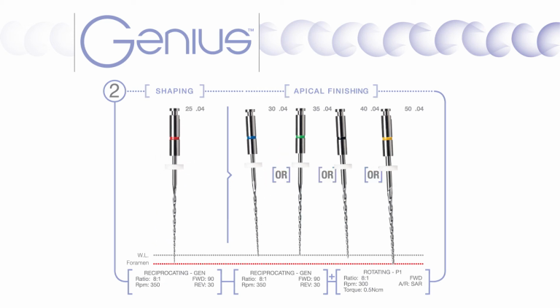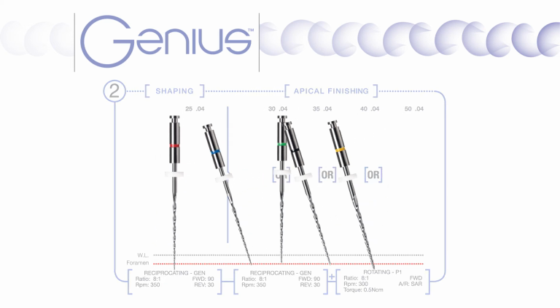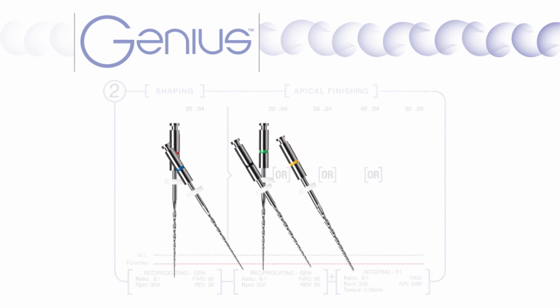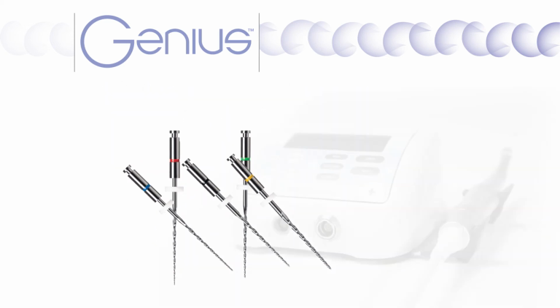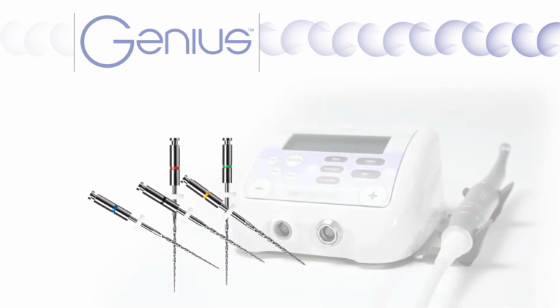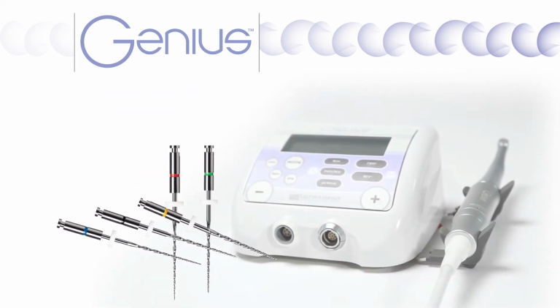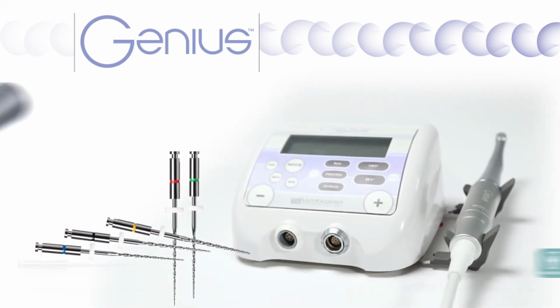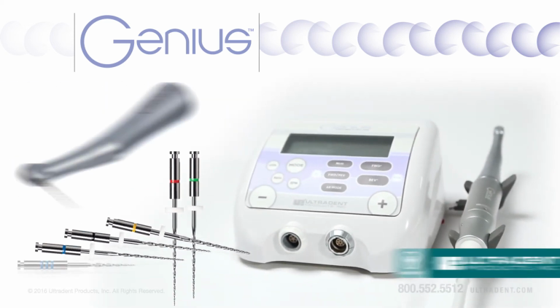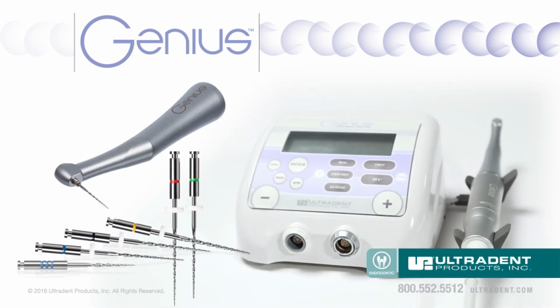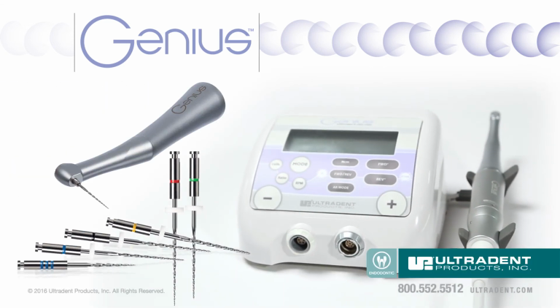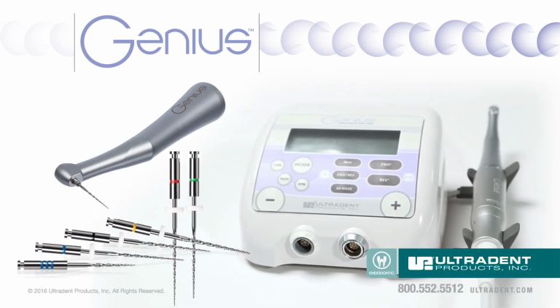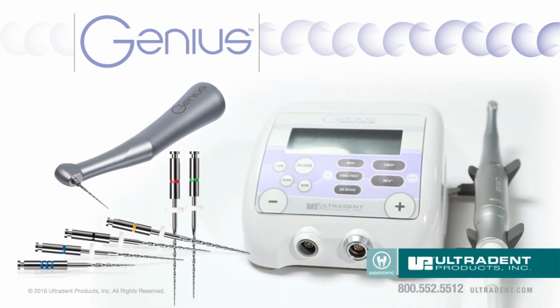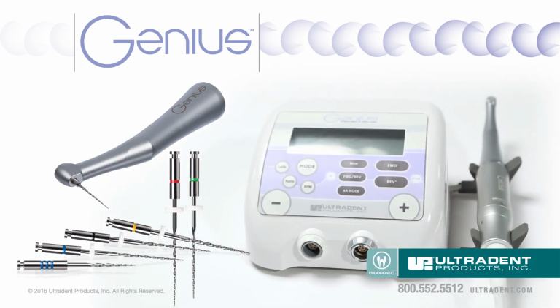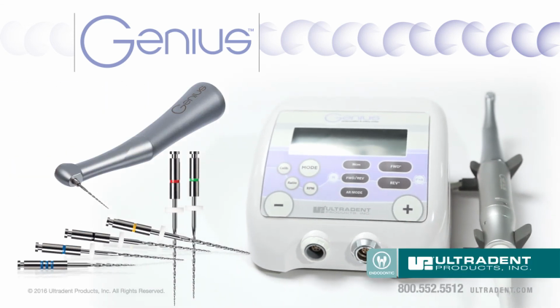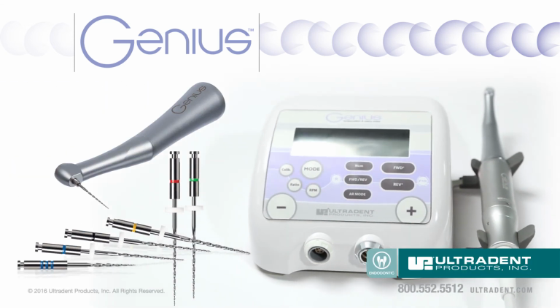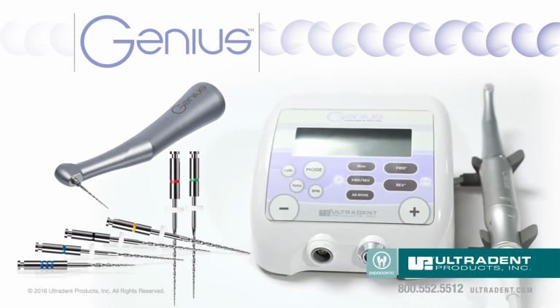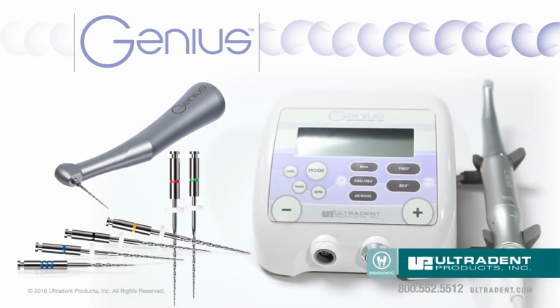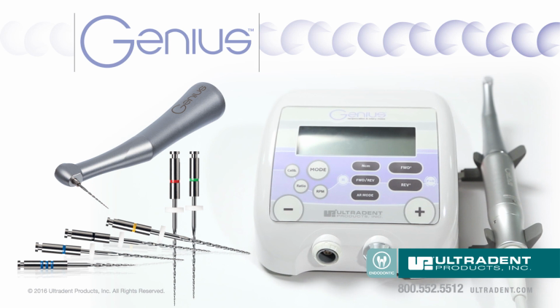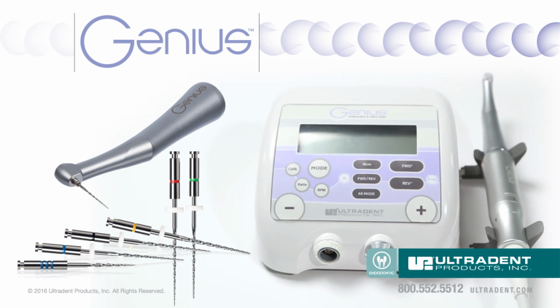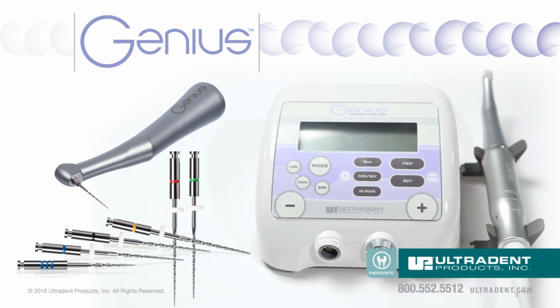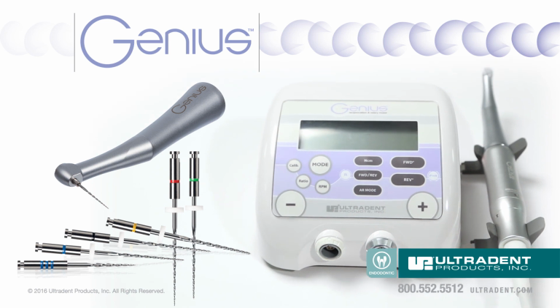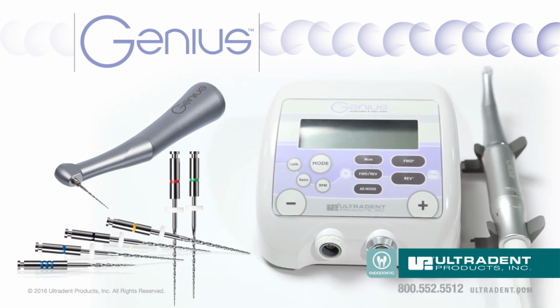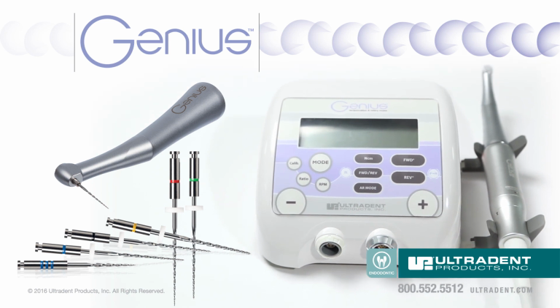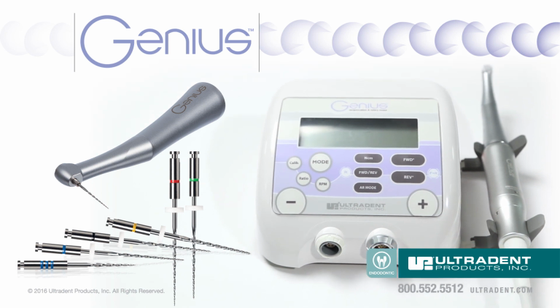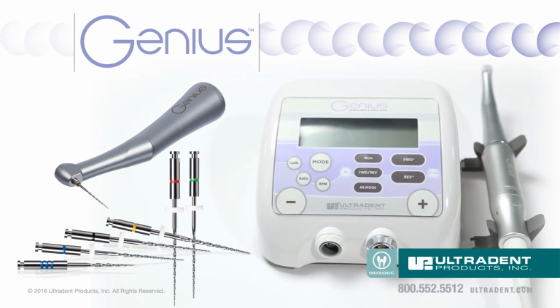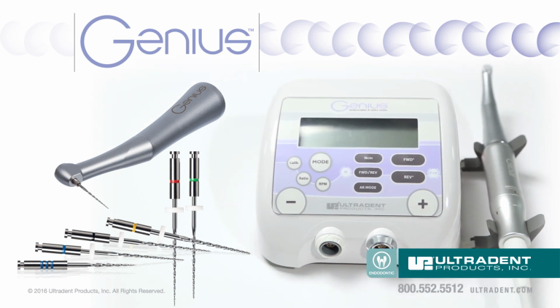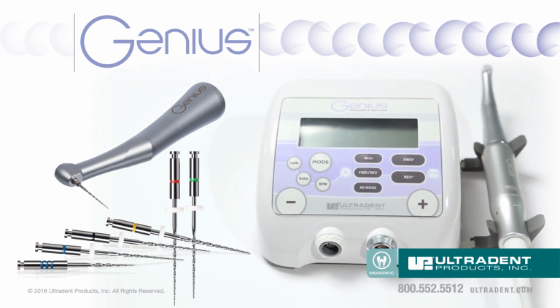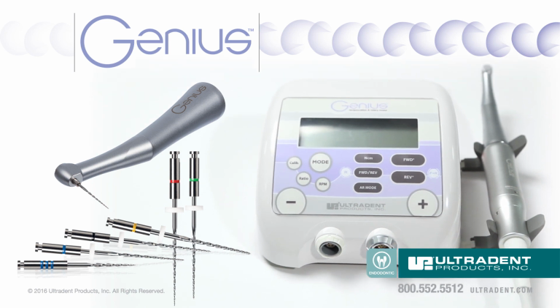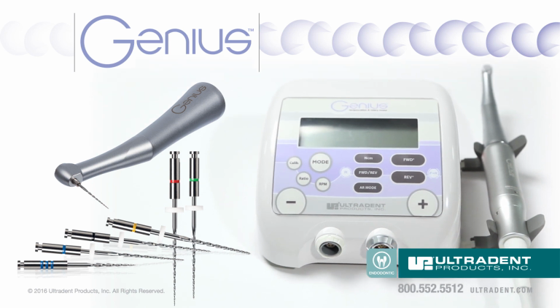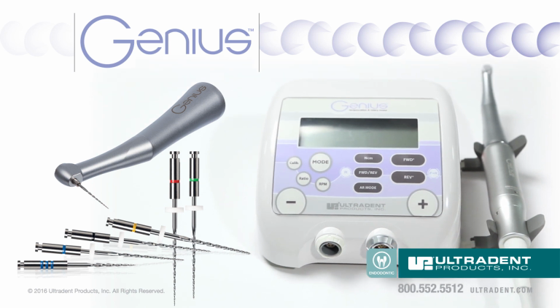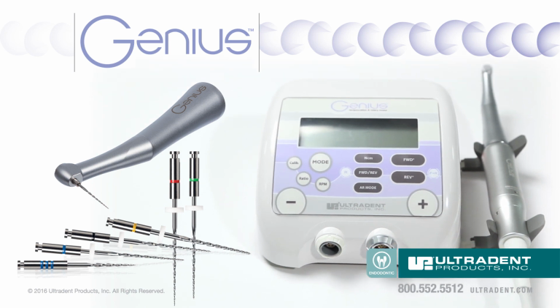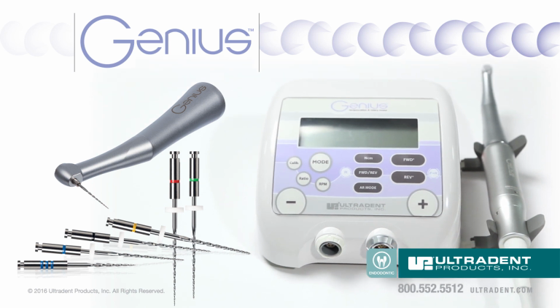For more information on the Genius Endodontic System, please contact your UltraDent sales representative.